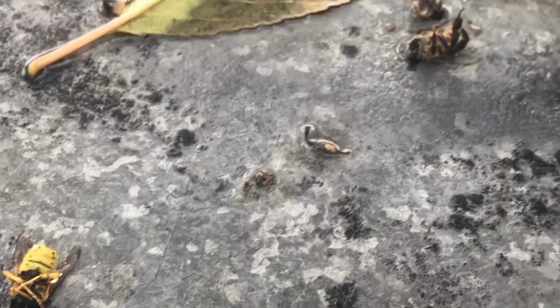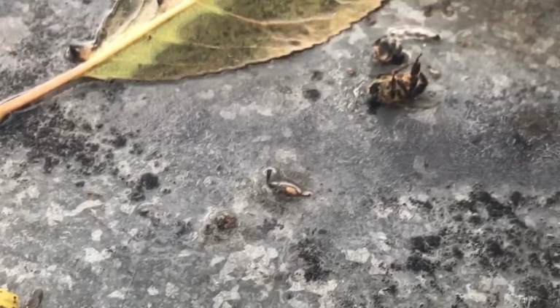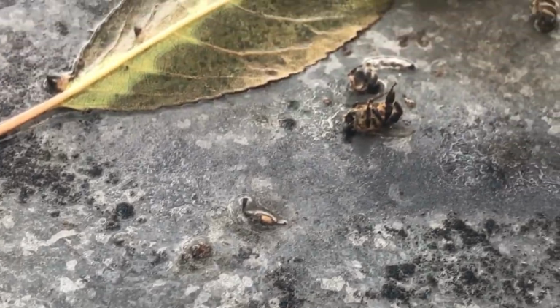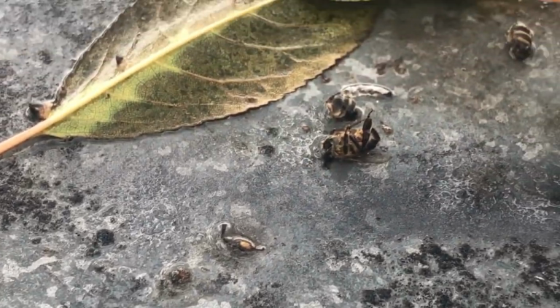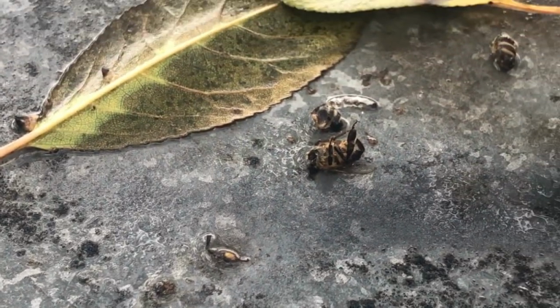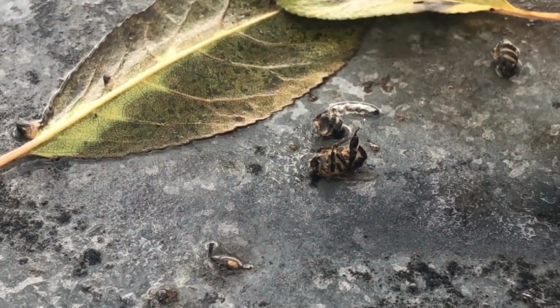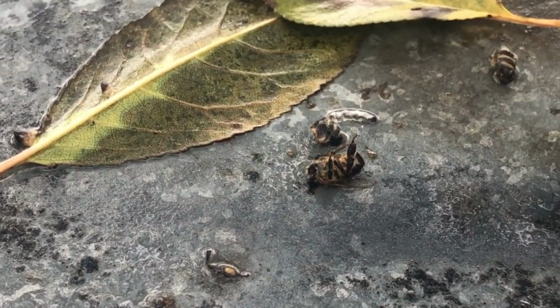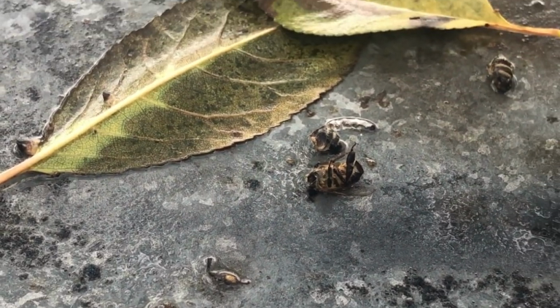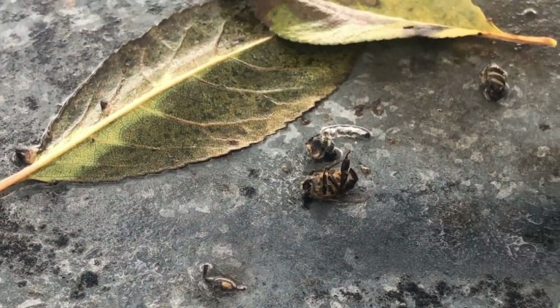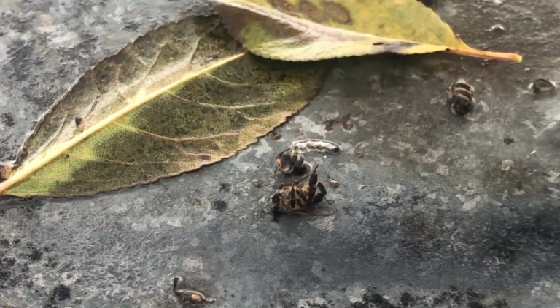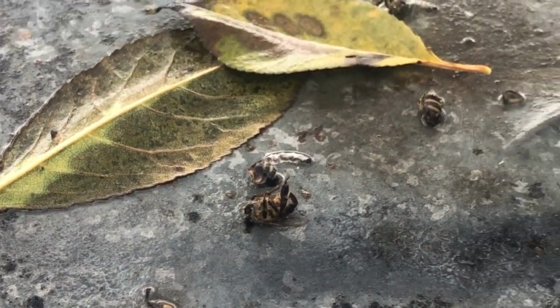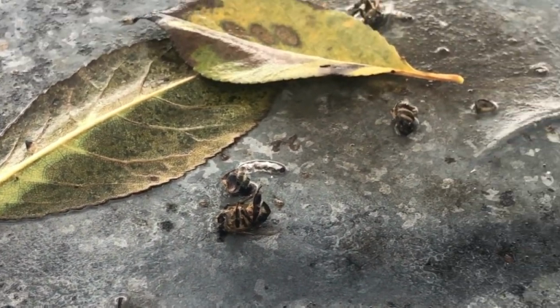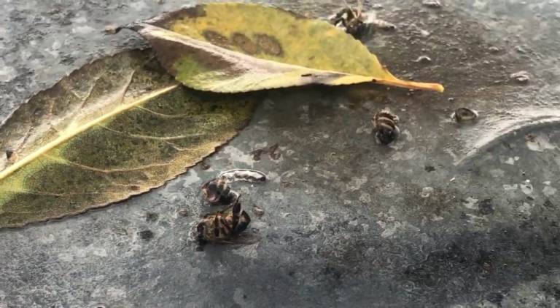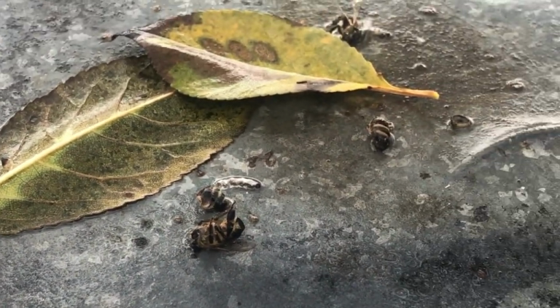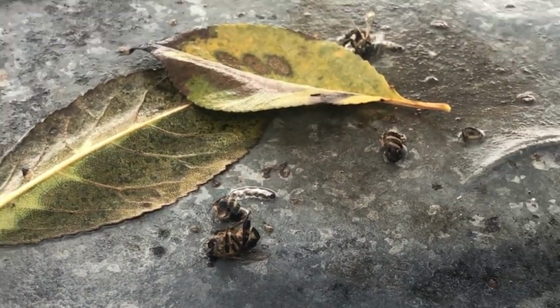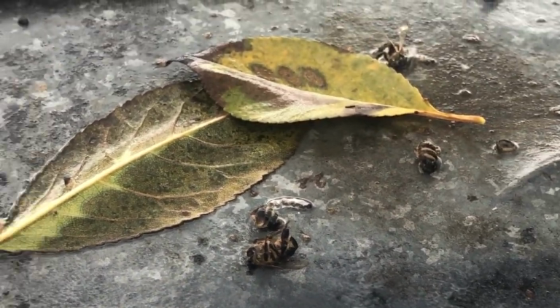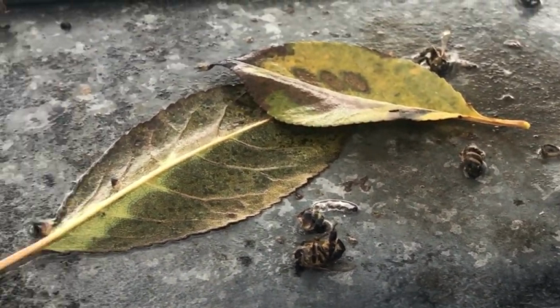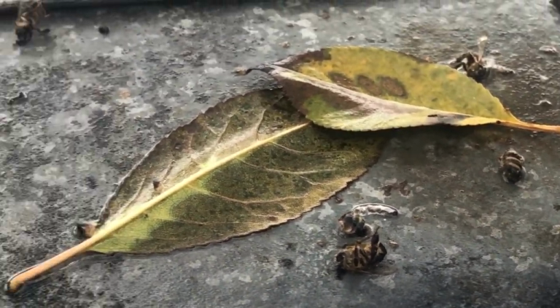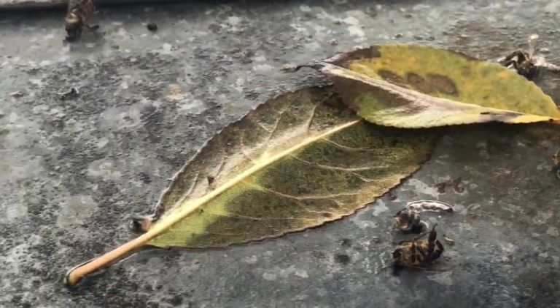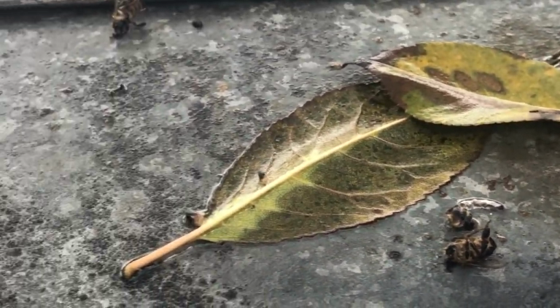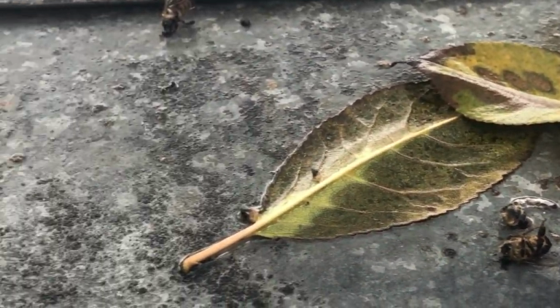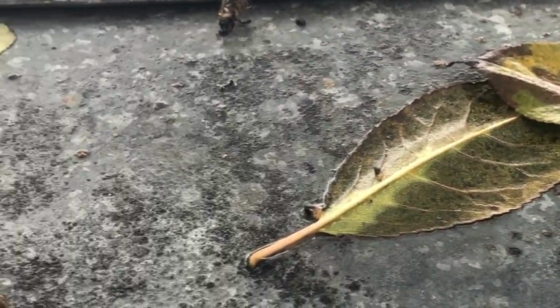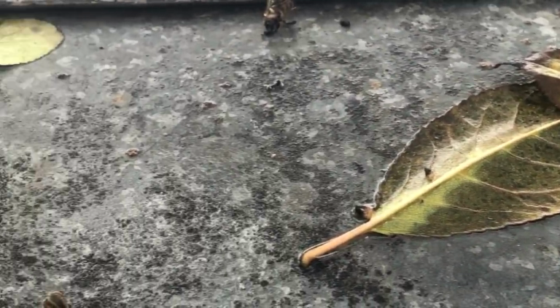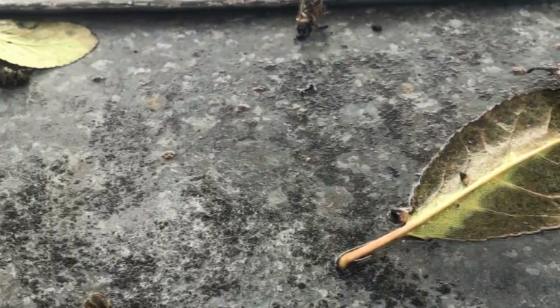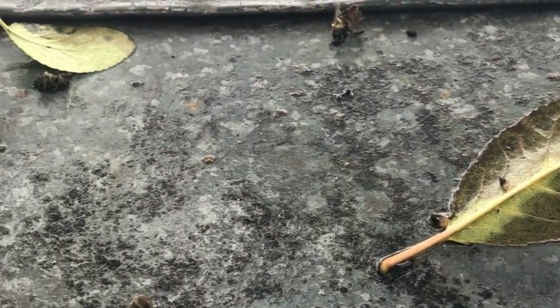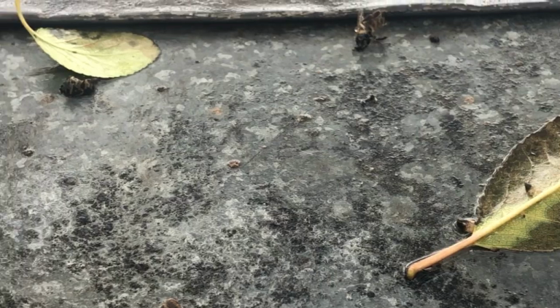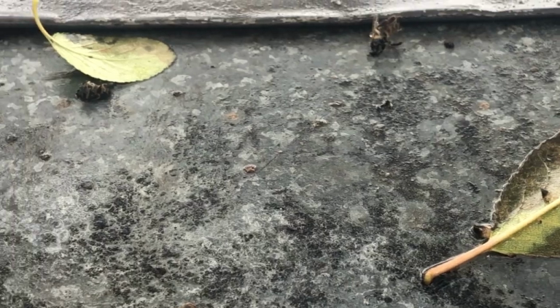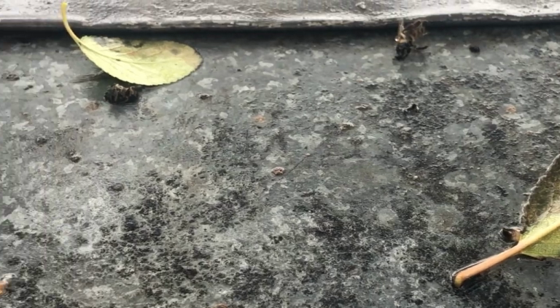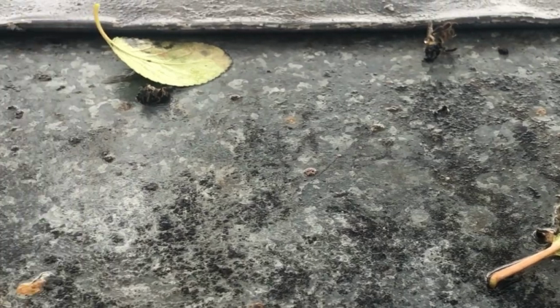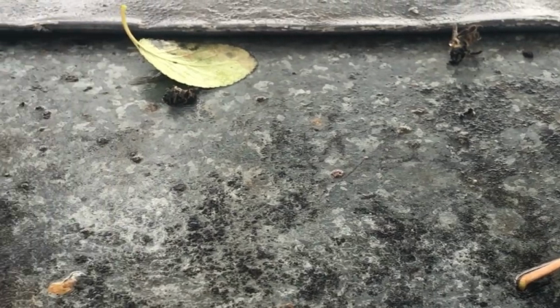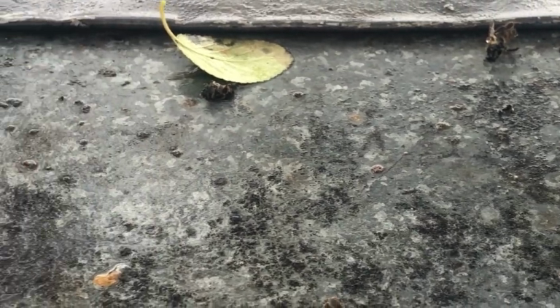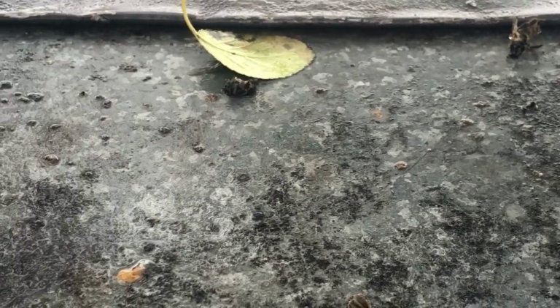It looks like something had torn off the bees' stingers and eaten their chest, head, and upper abdomen. Birds or wasps usually do this.